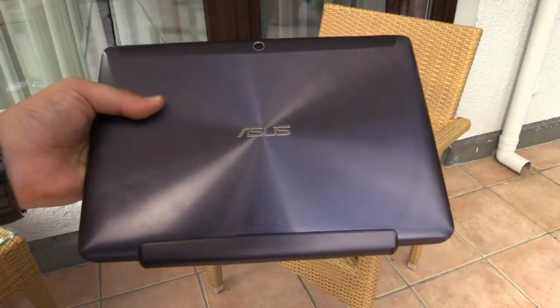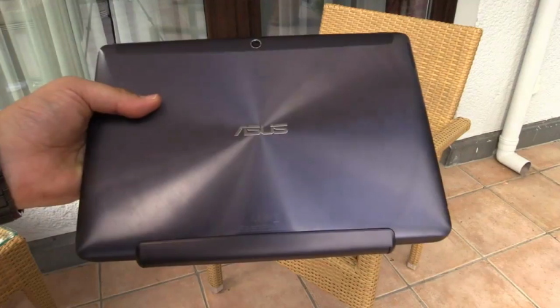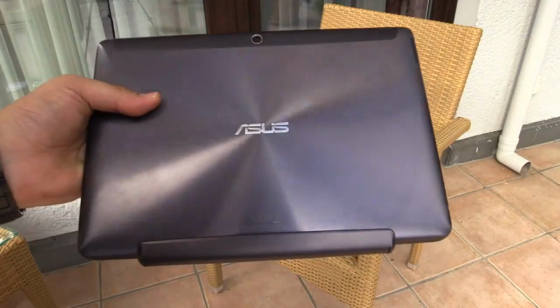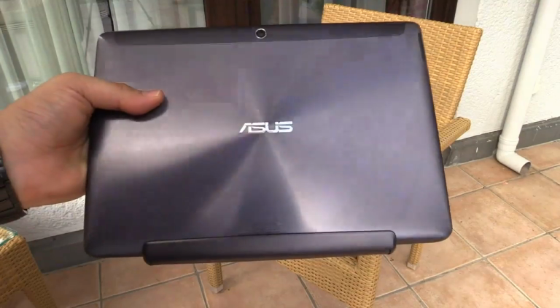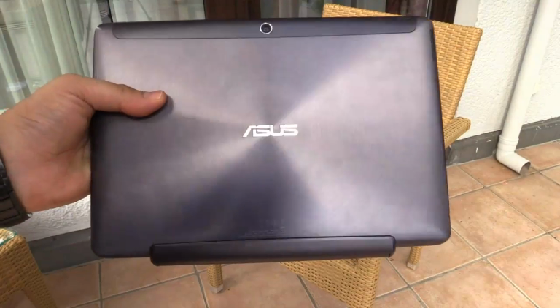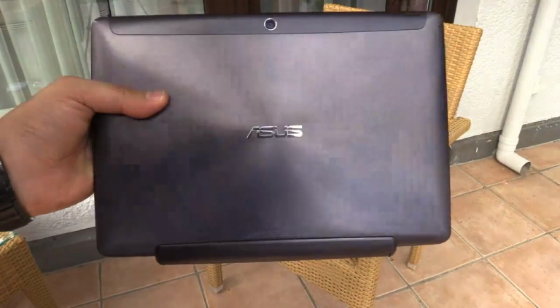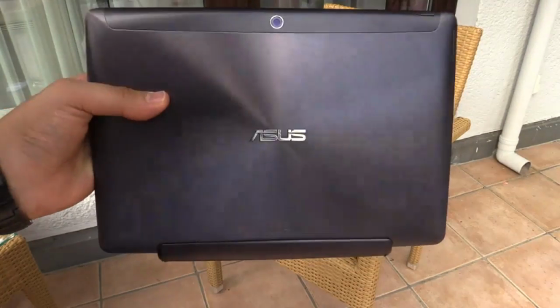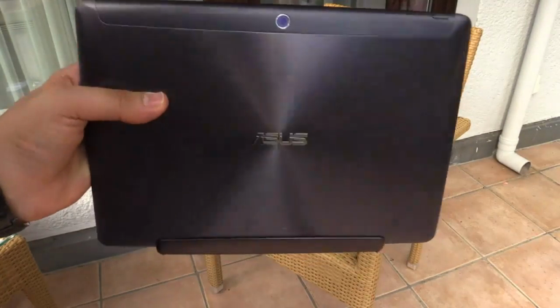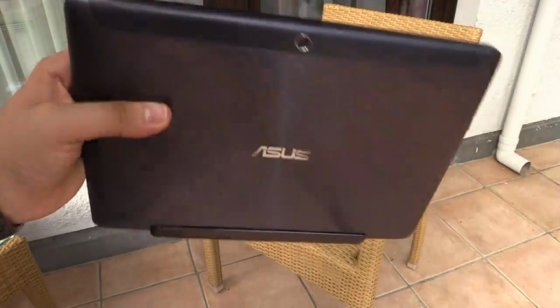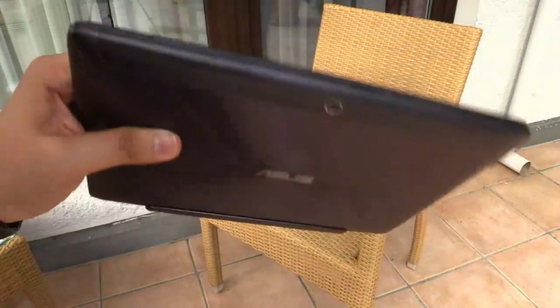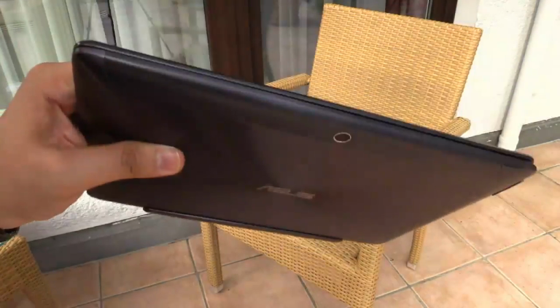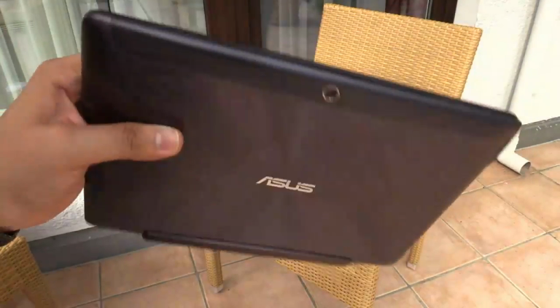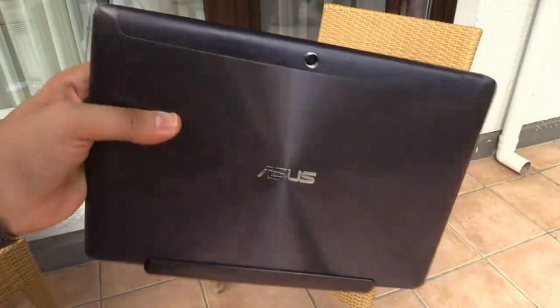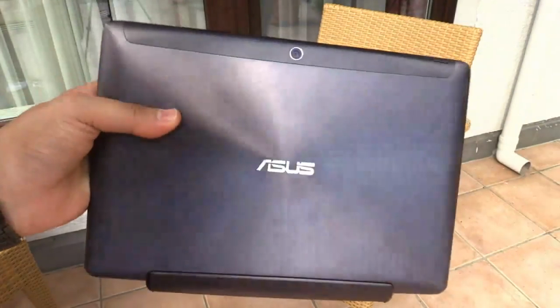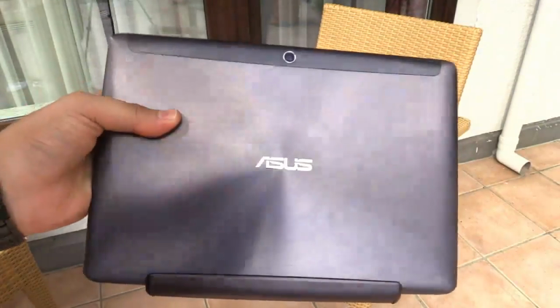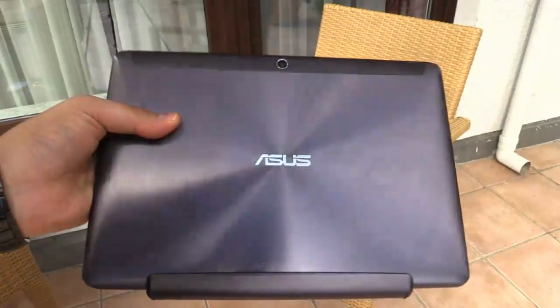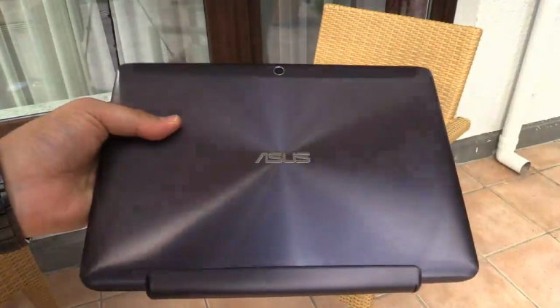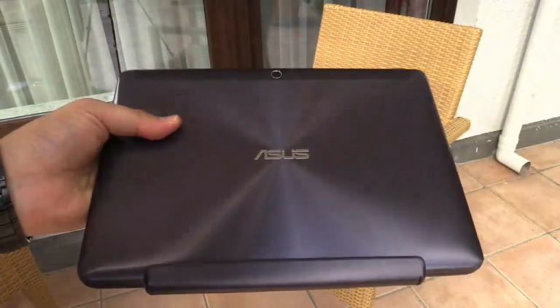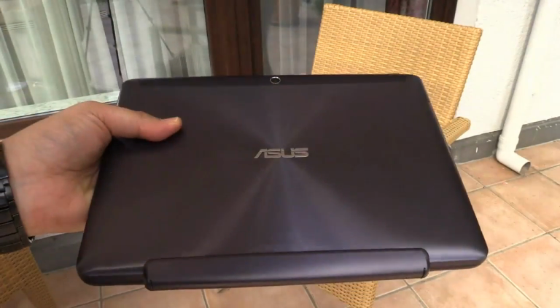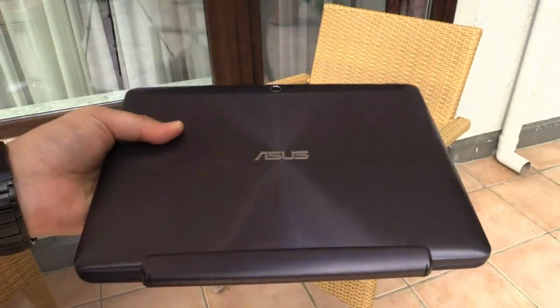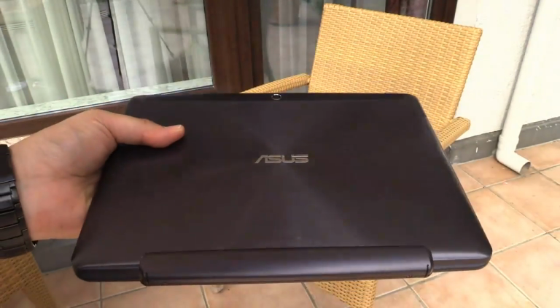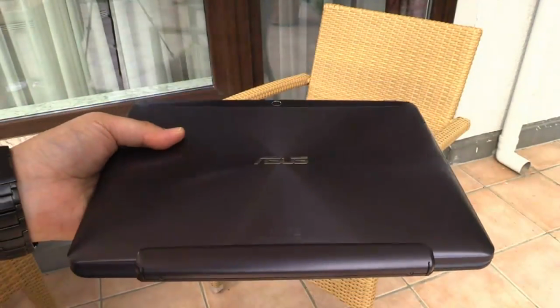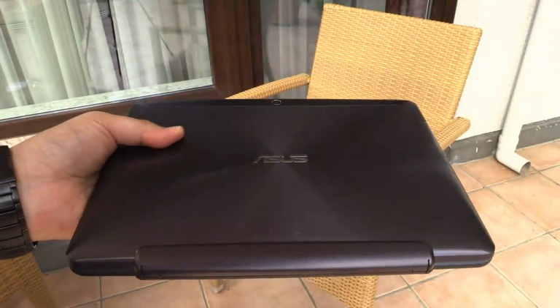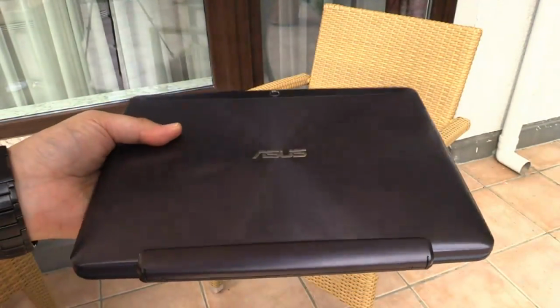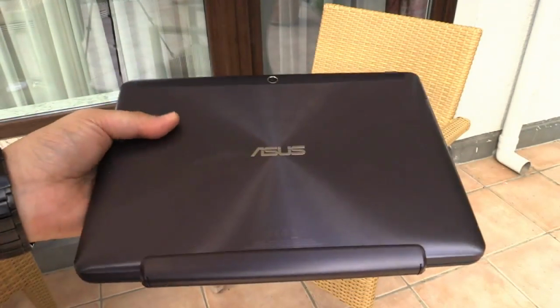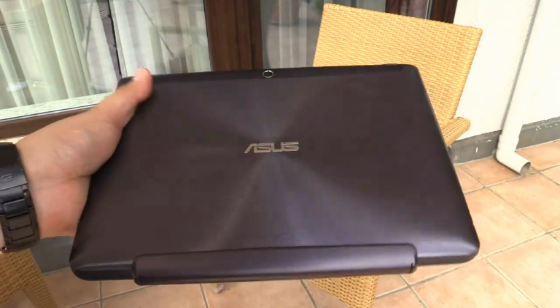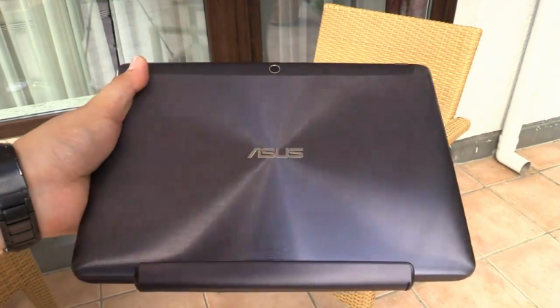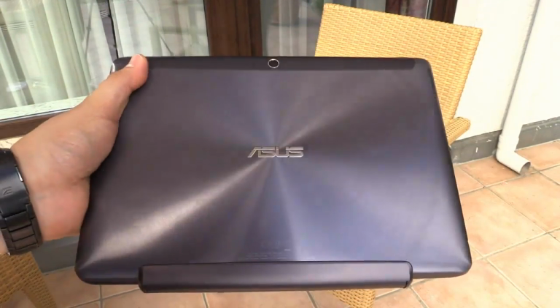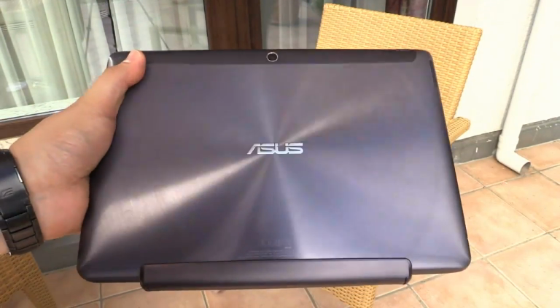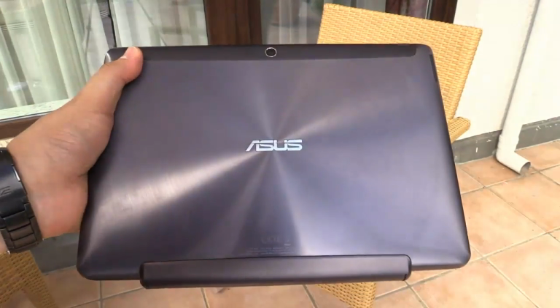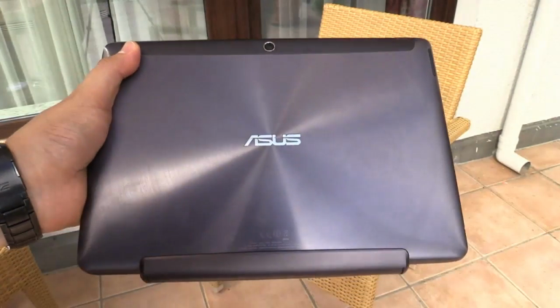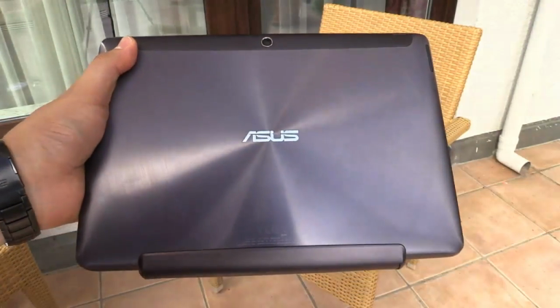So this is the new ASUS Transformer Pad TF701T here at IFA 2013 in Berlin, Germany. Thanks for watching.